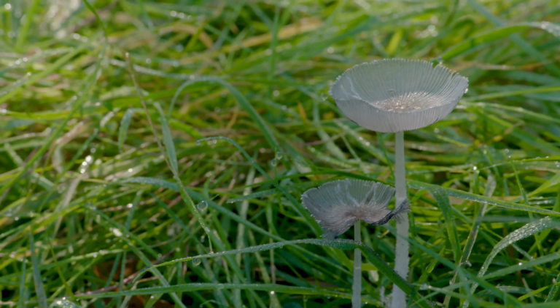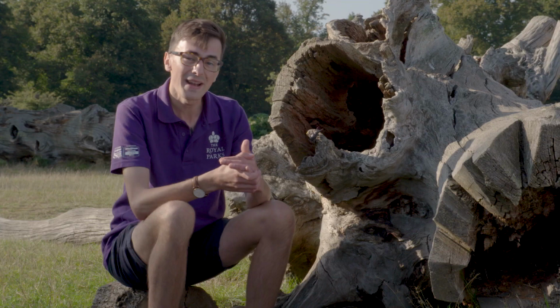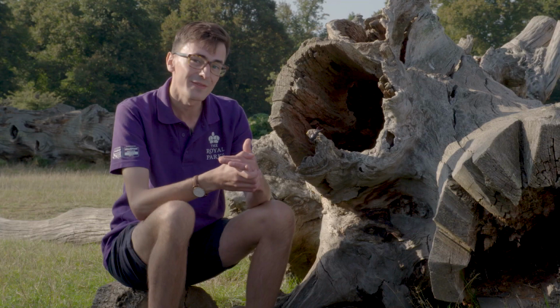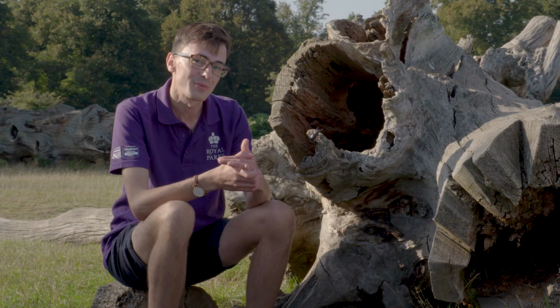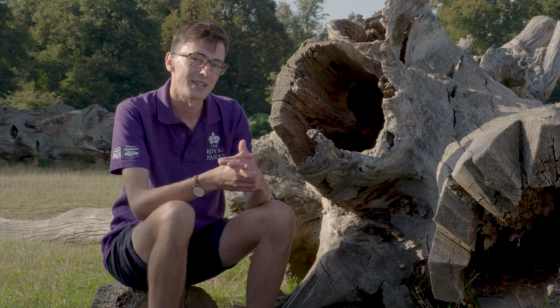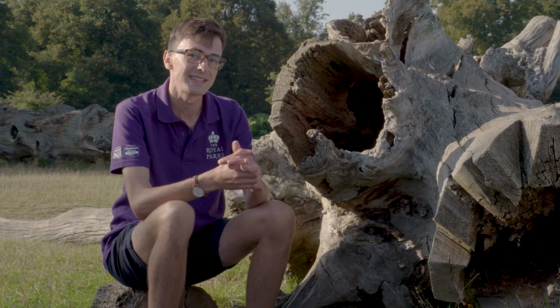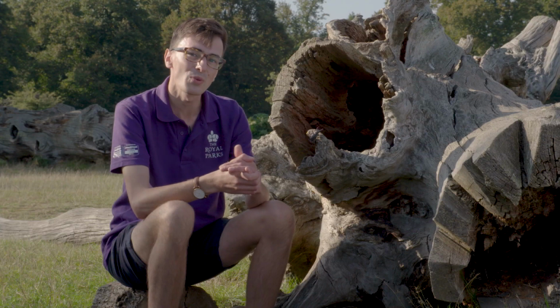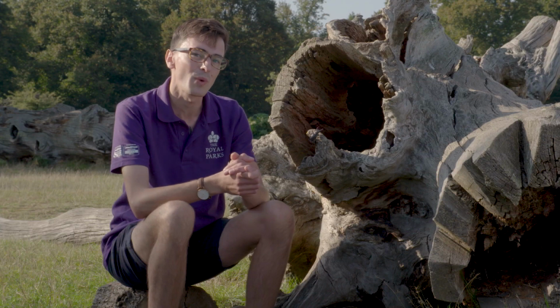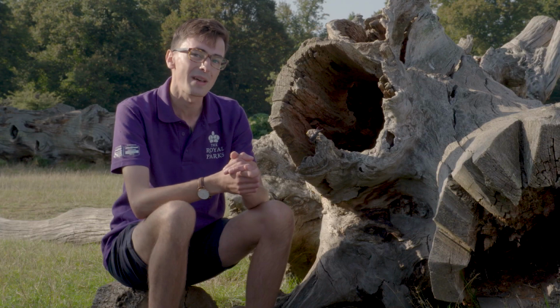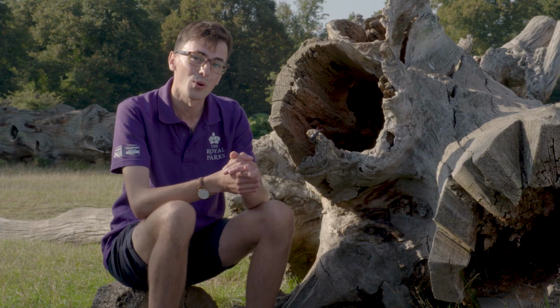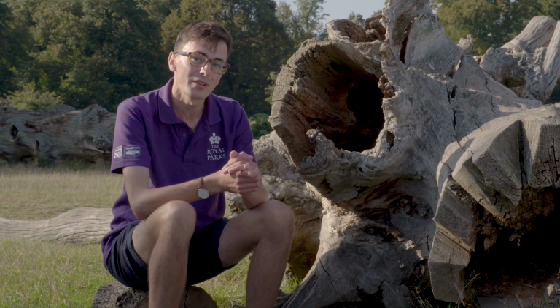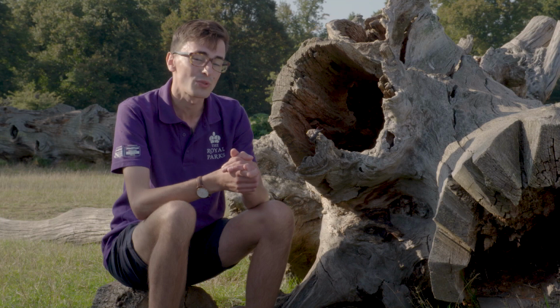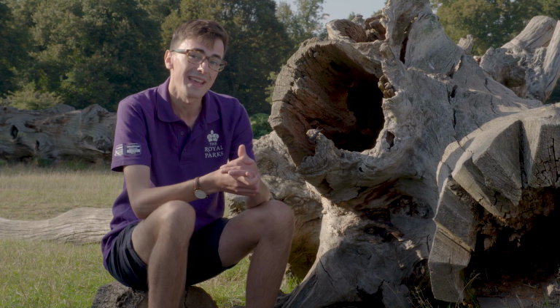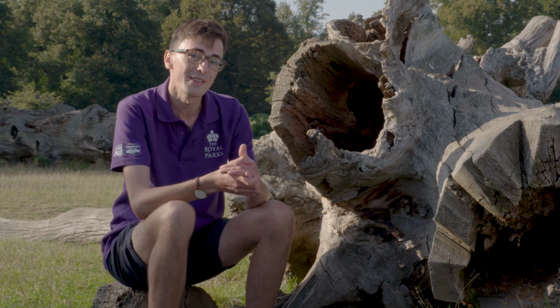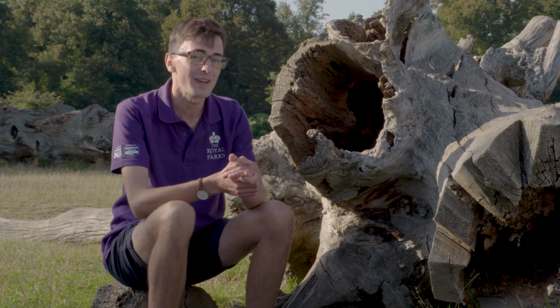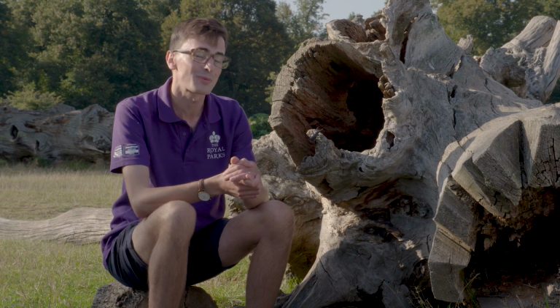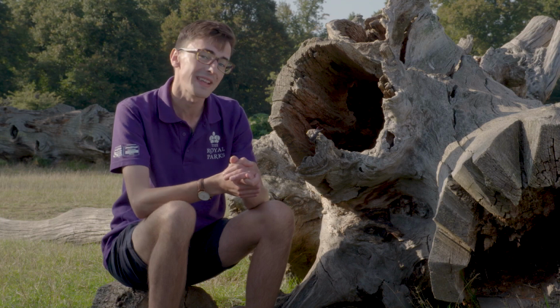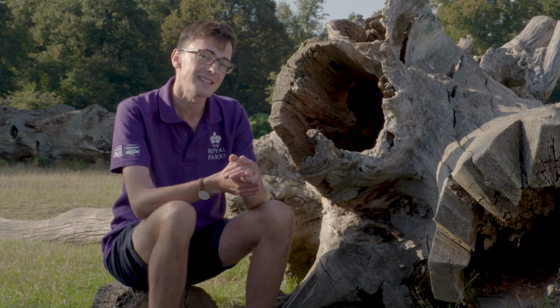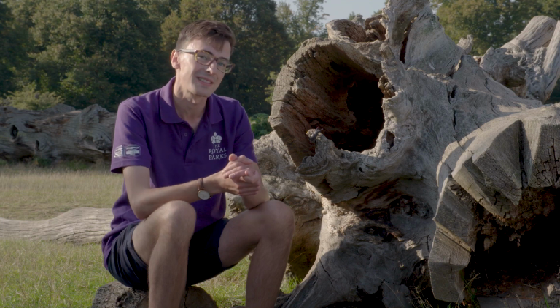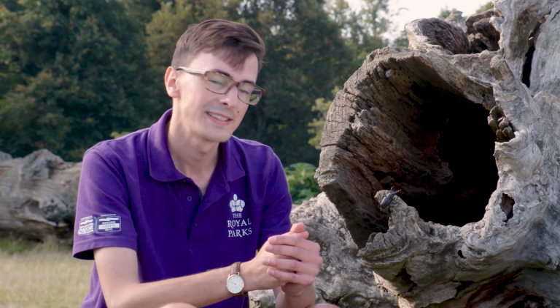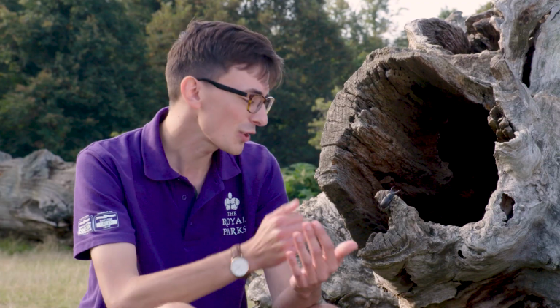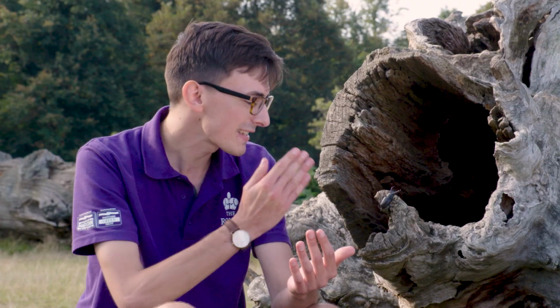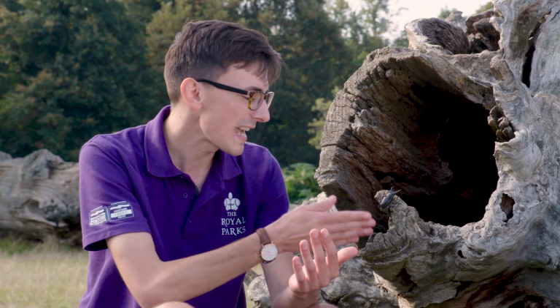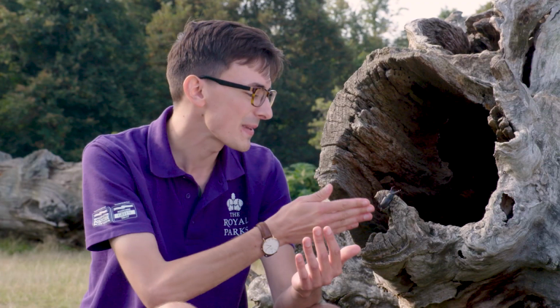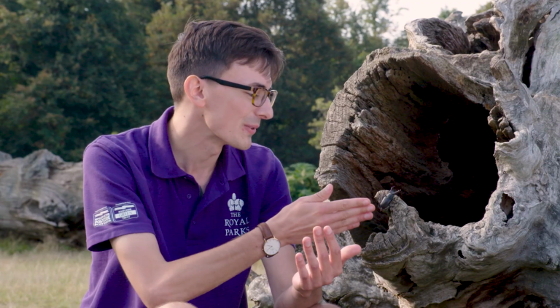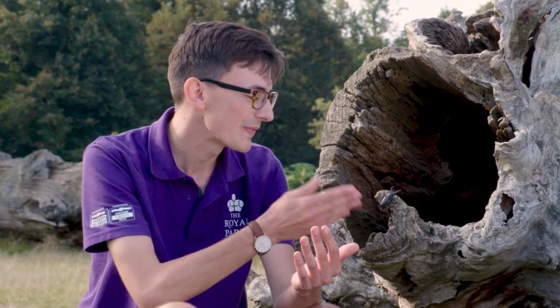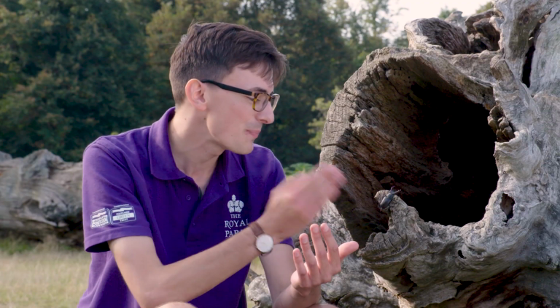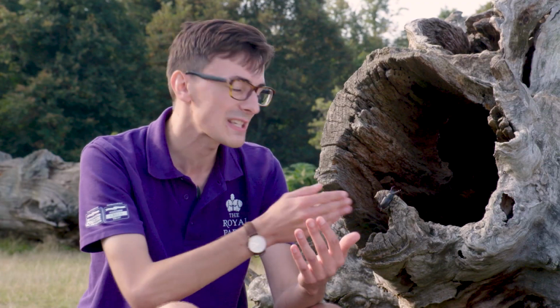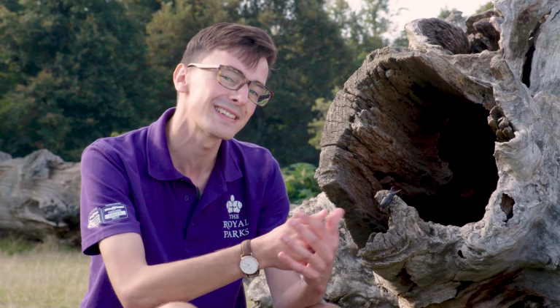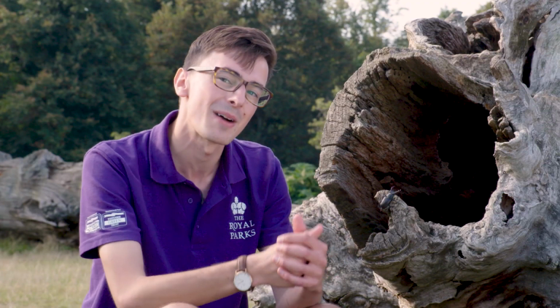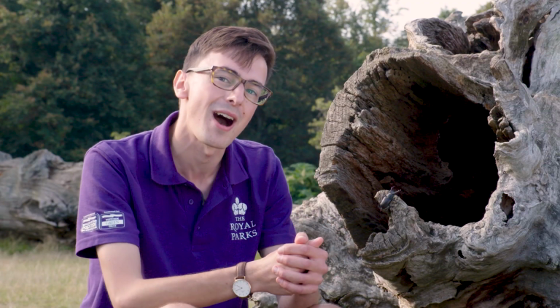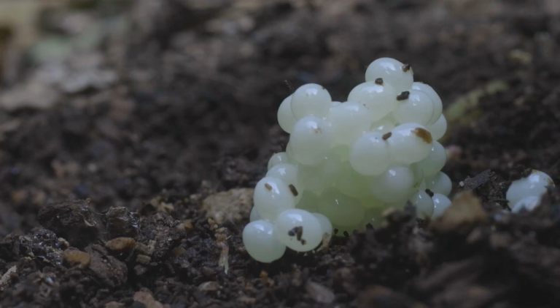For many invertebrates, dead wood is where they're born, it's where they live, and it's what they eat. Take the greater stag beetle, the biggest beetle in our parks.